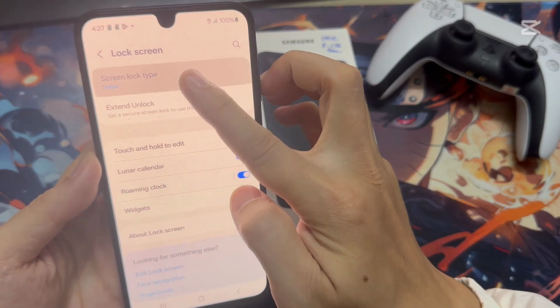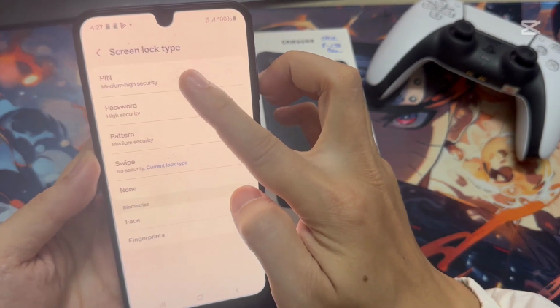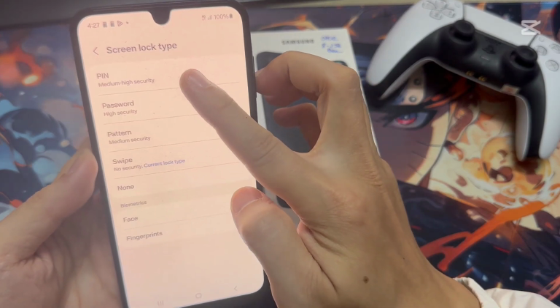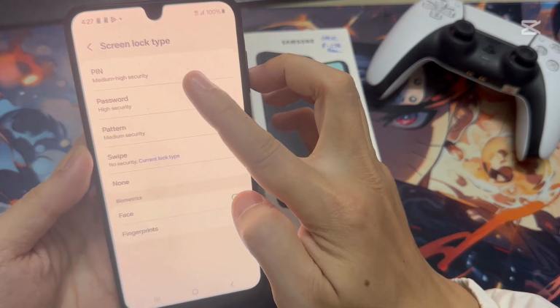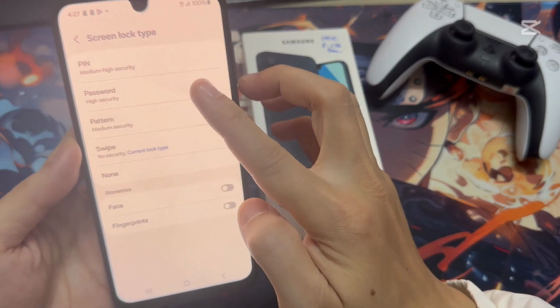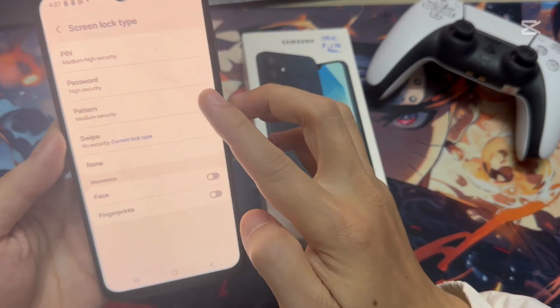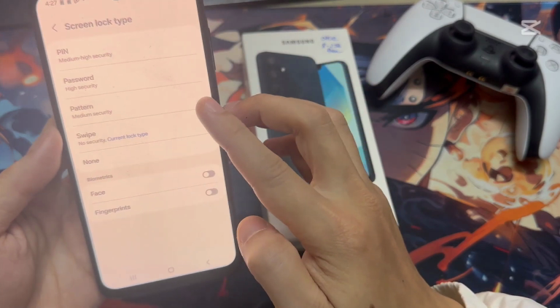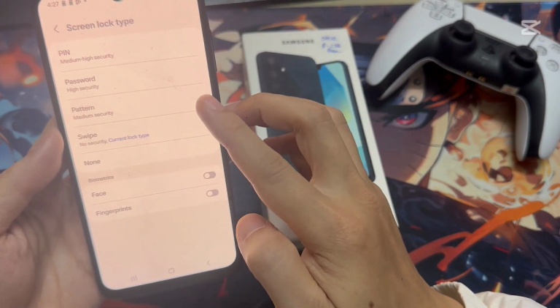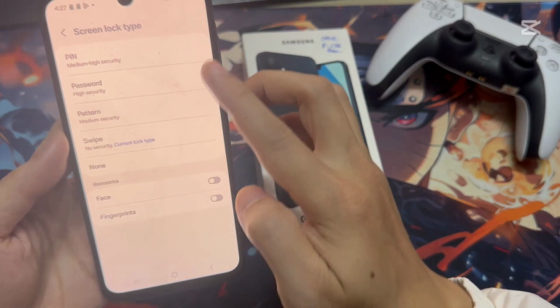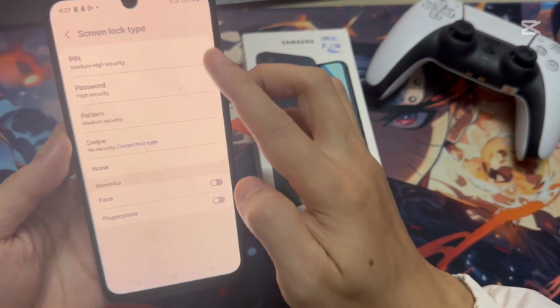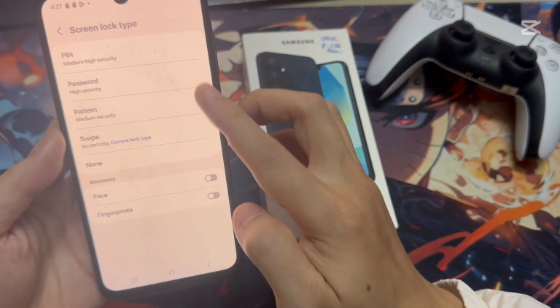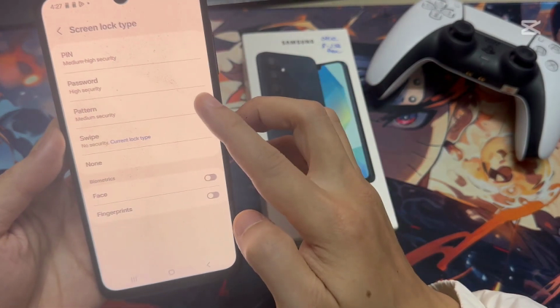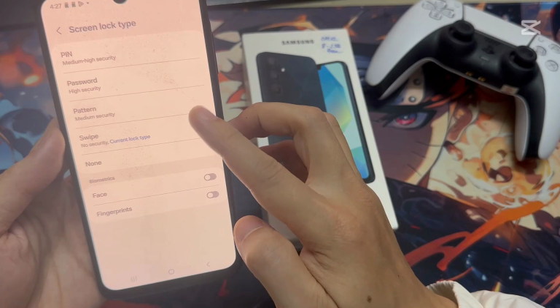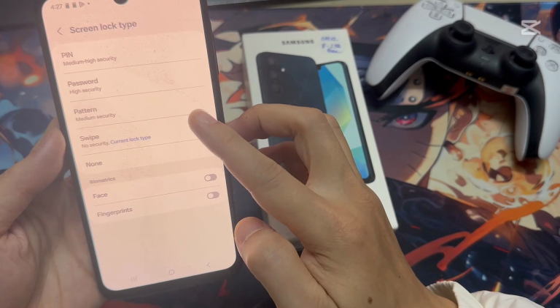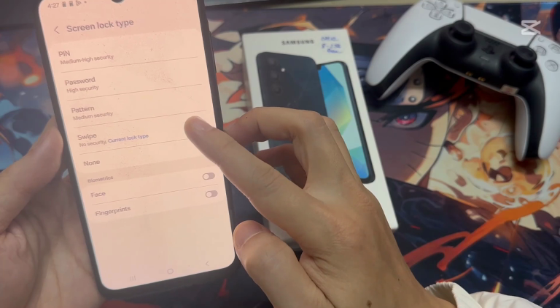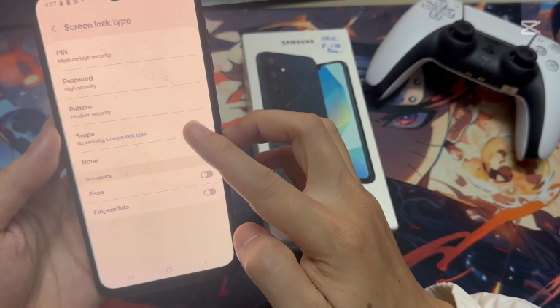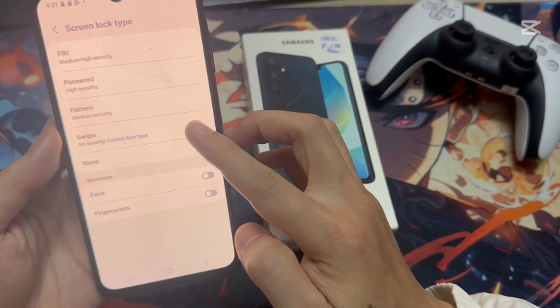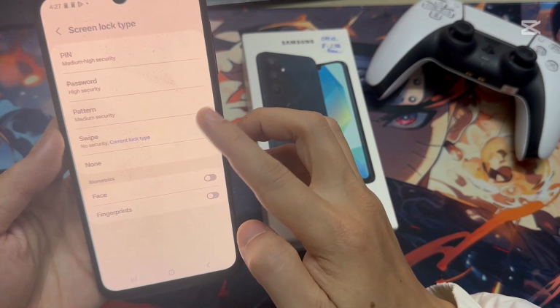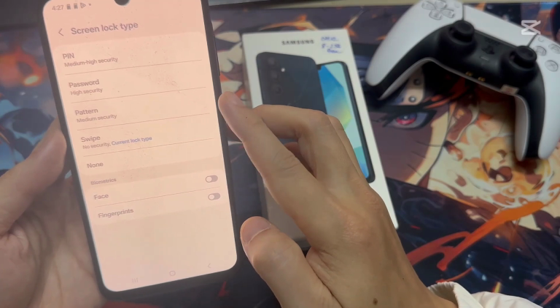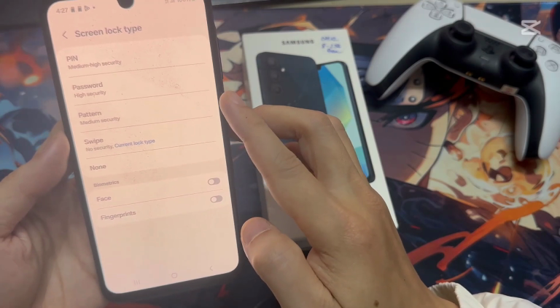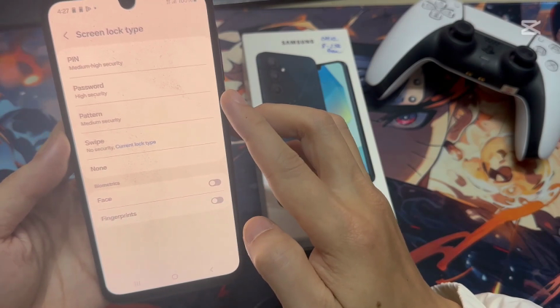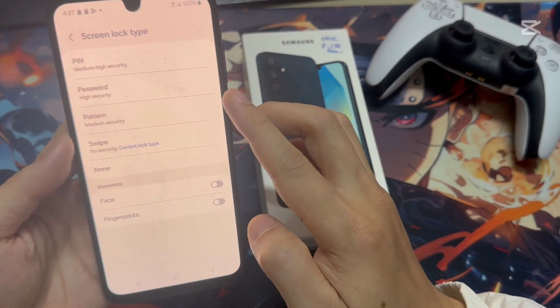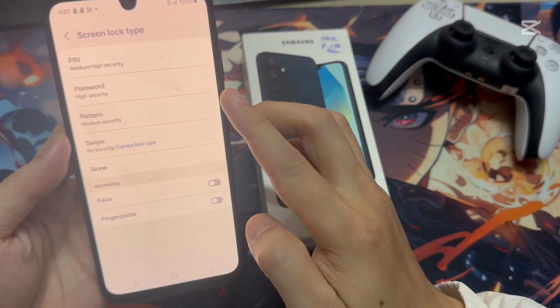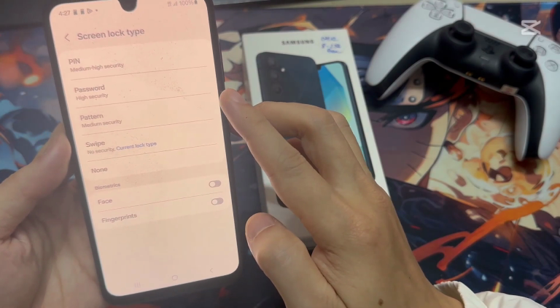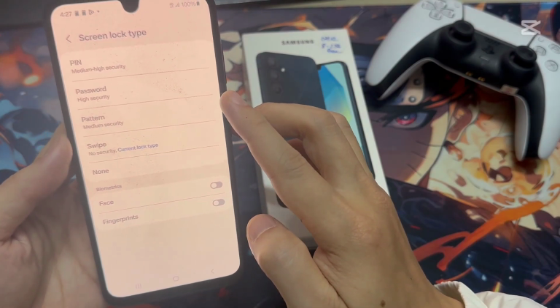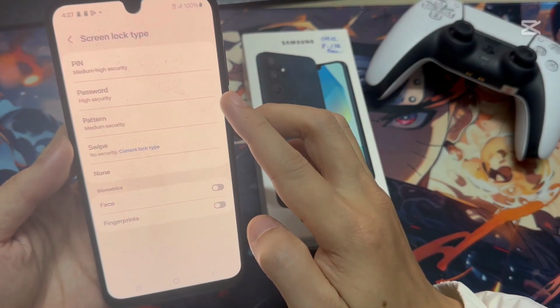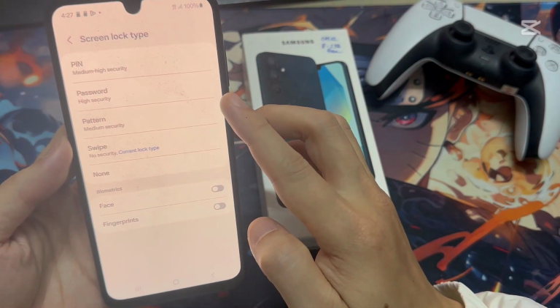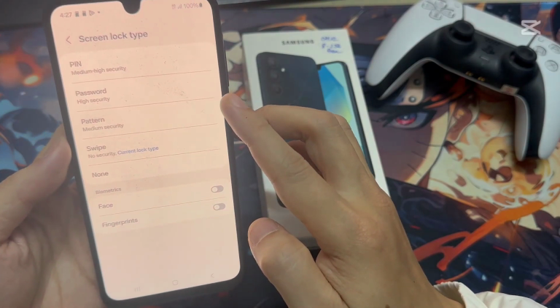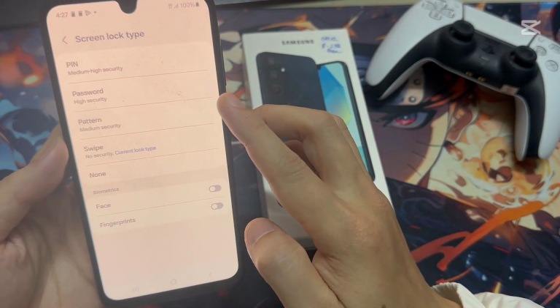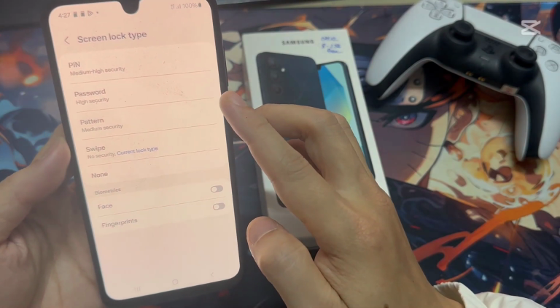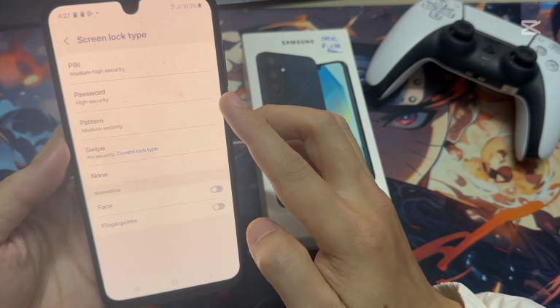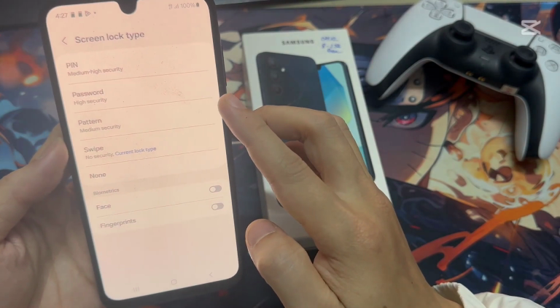If you tap there, you're going to see options showing pattern, PIN, and password. You can choose any of them. In this video, I'm choosing pattern.